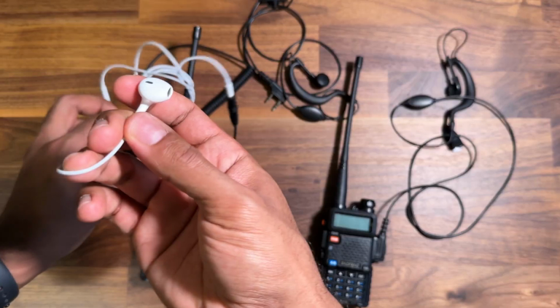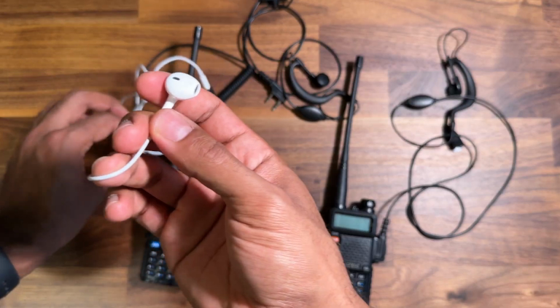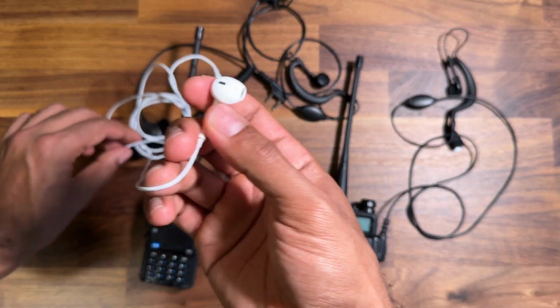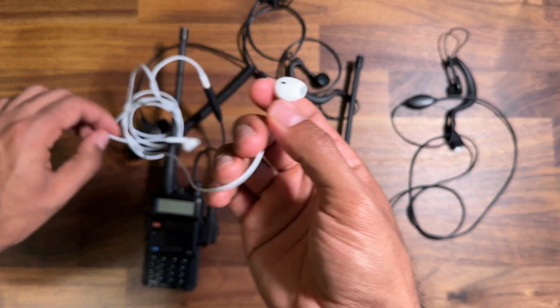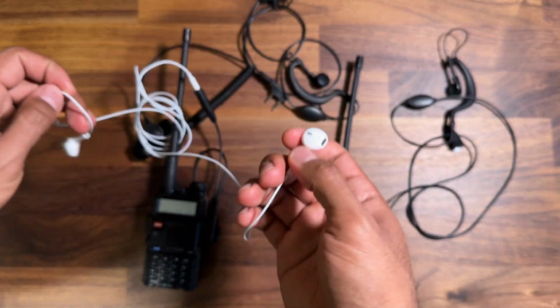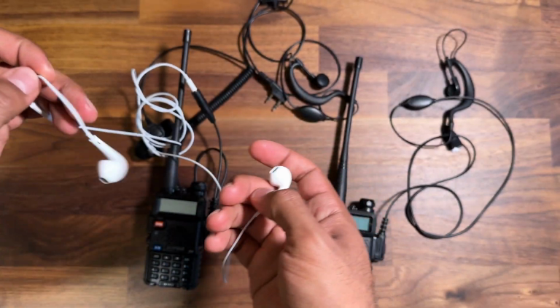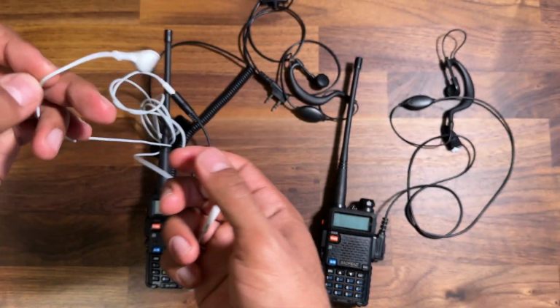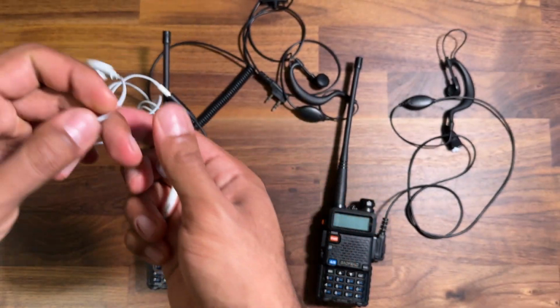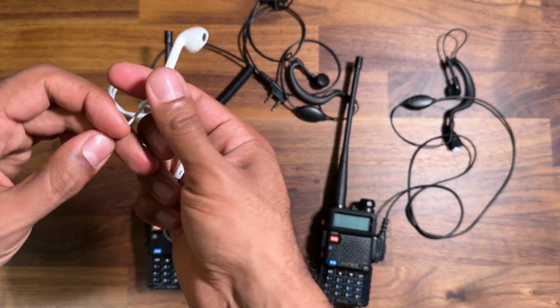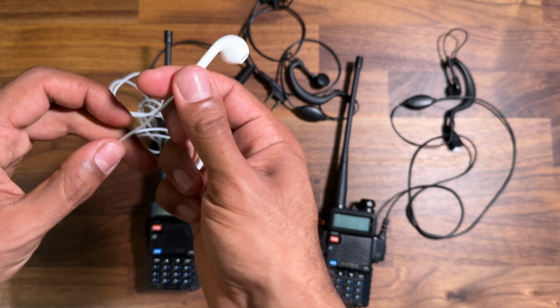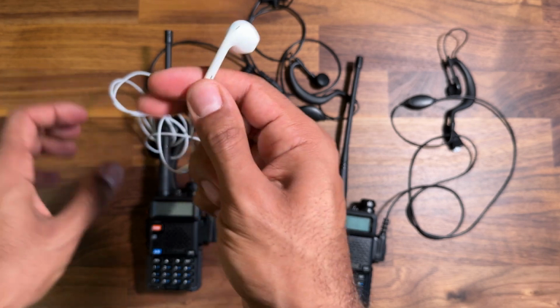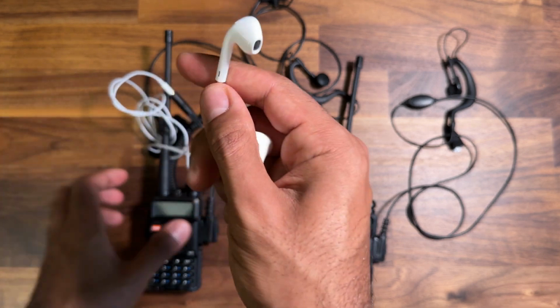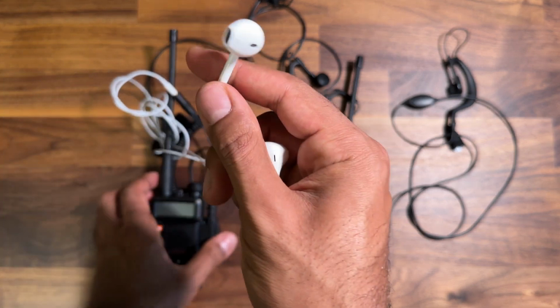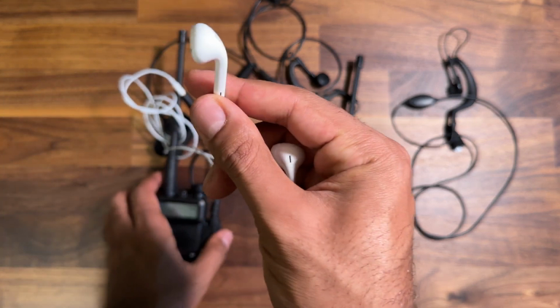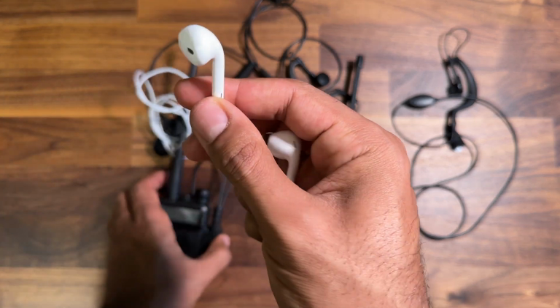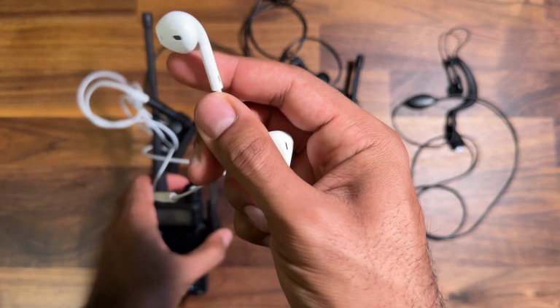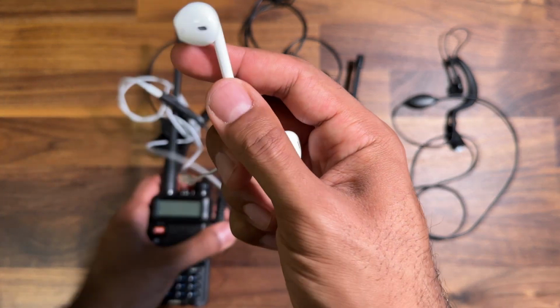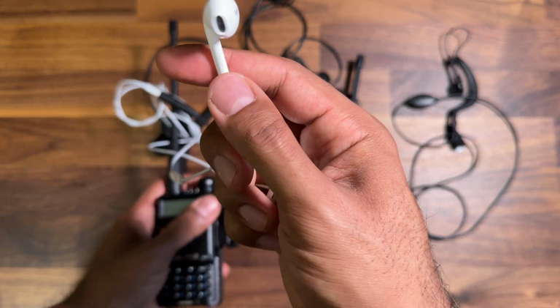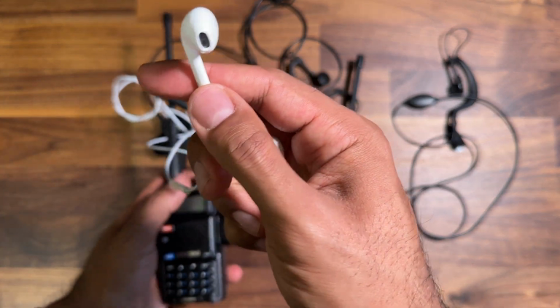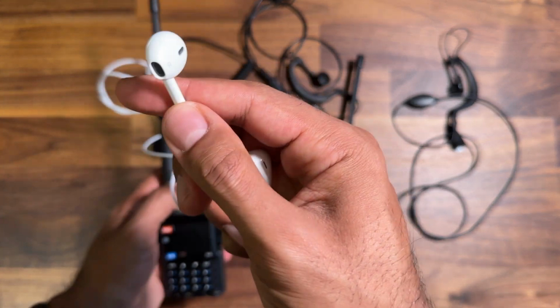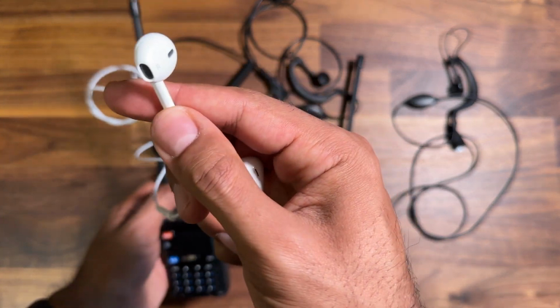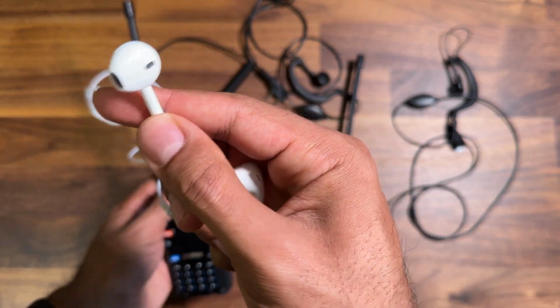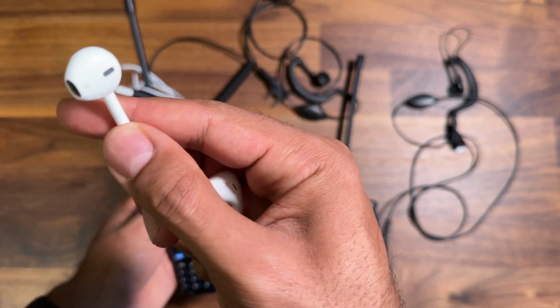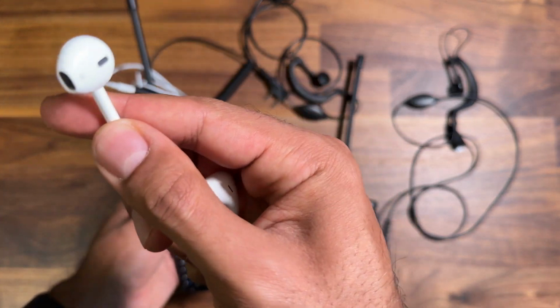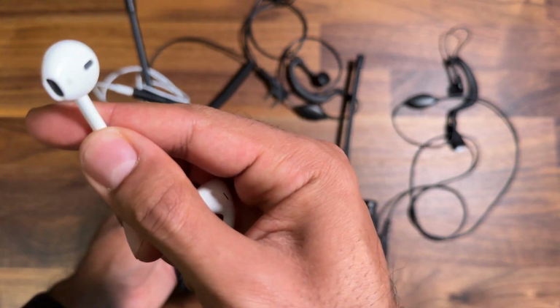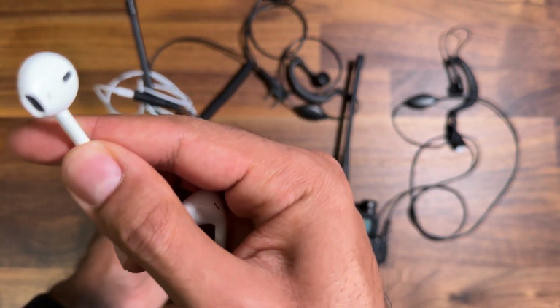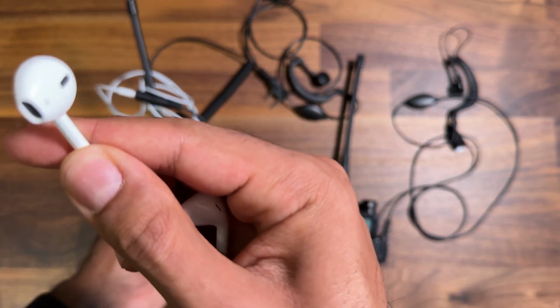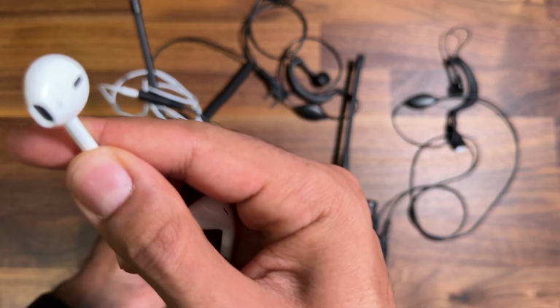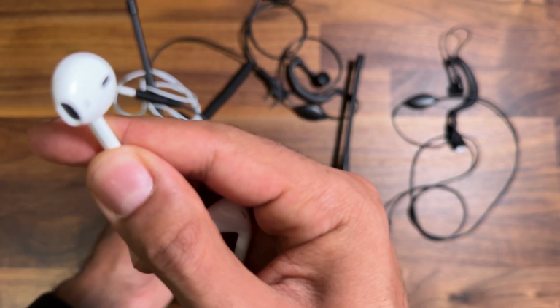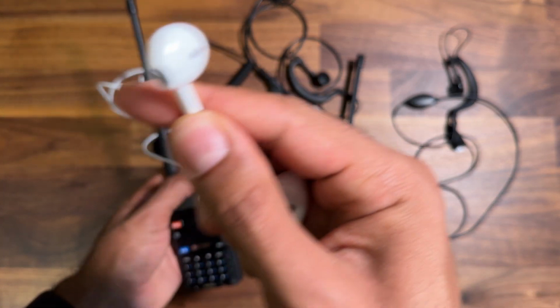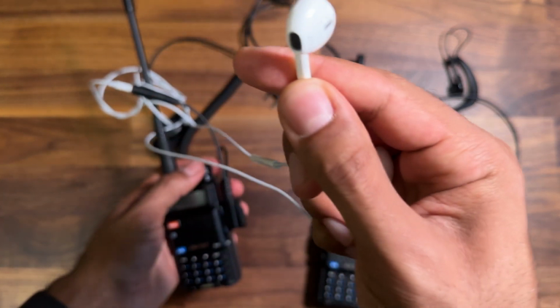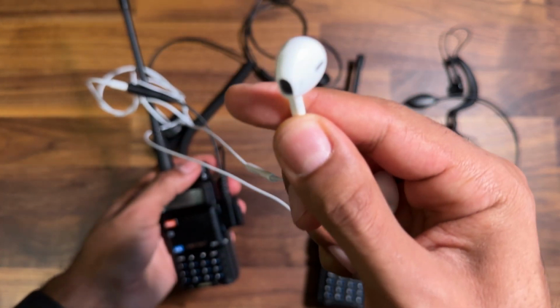Just imagine you've got that wedged in your ear and you're having that going off all day. Can't be great.